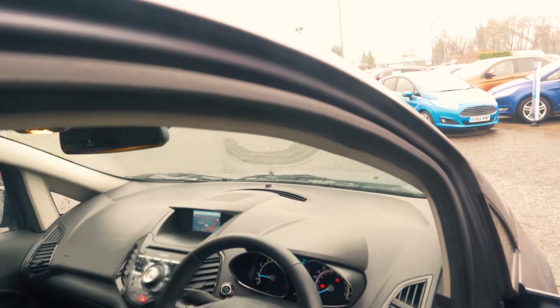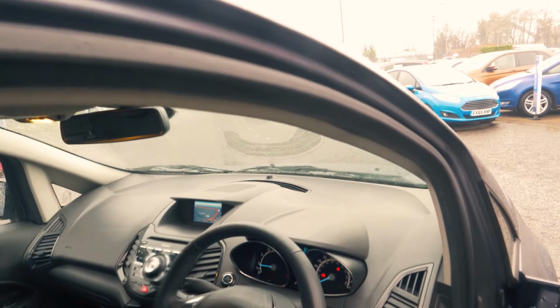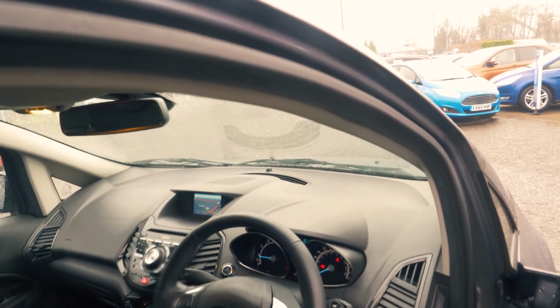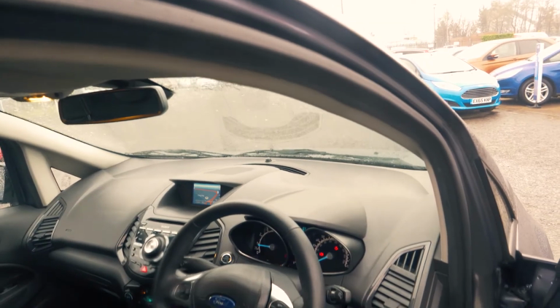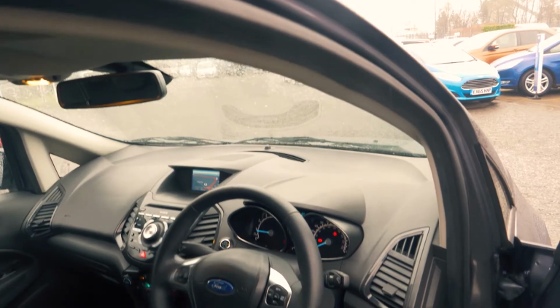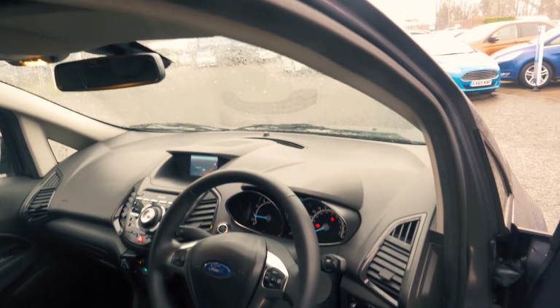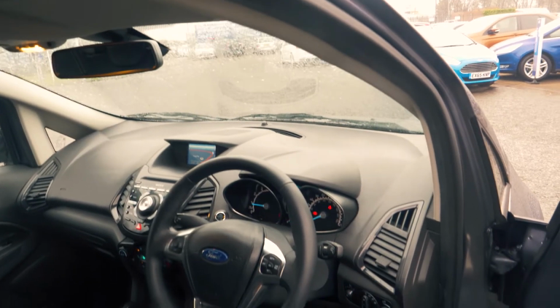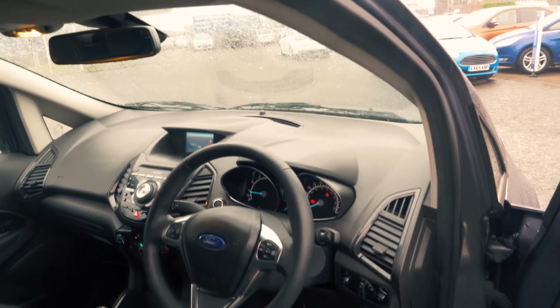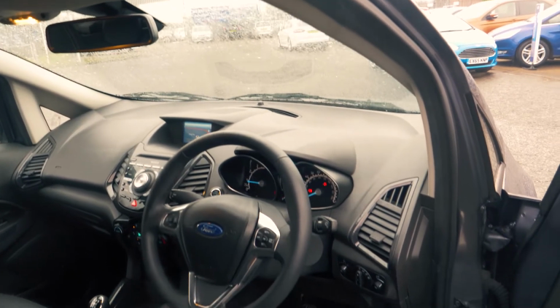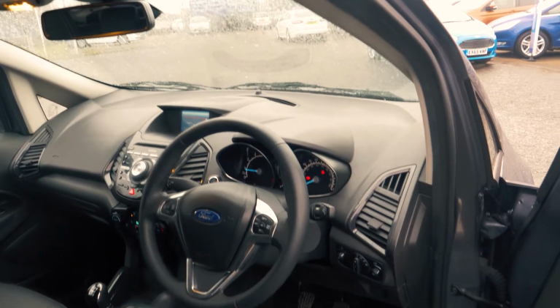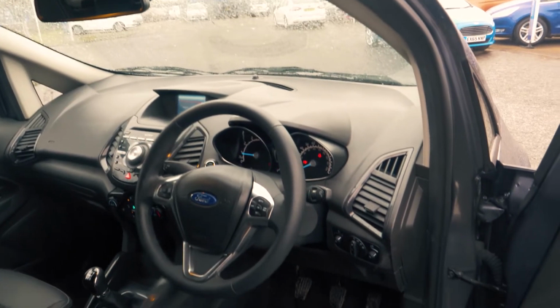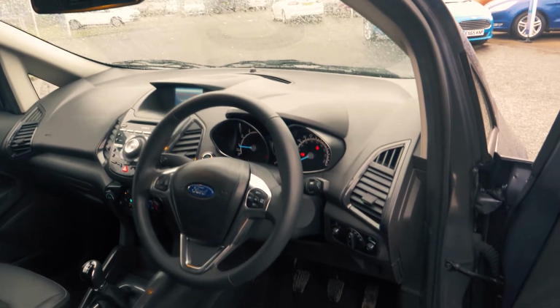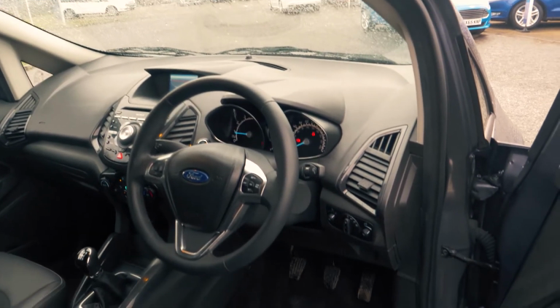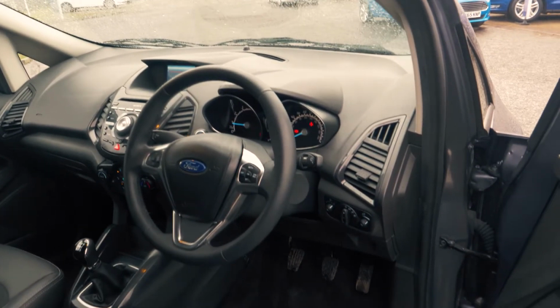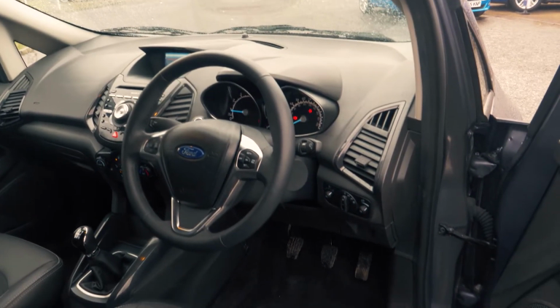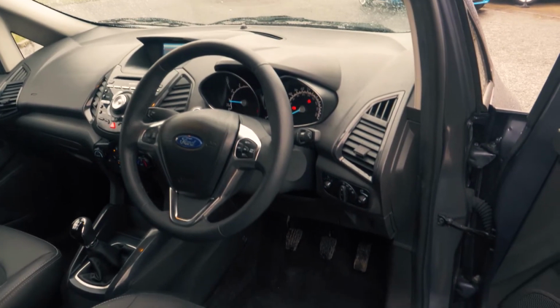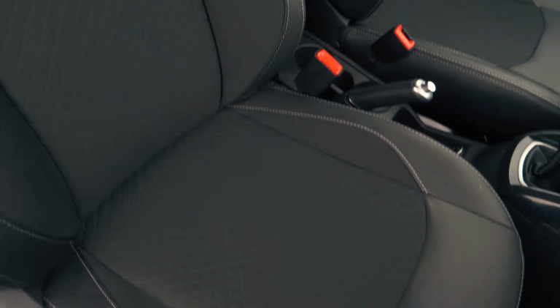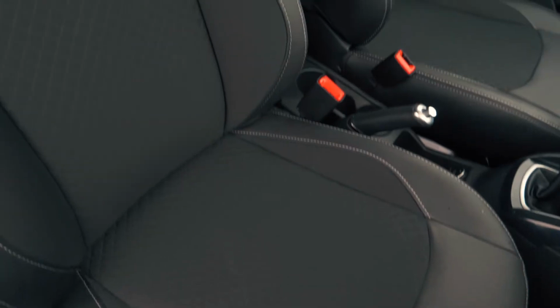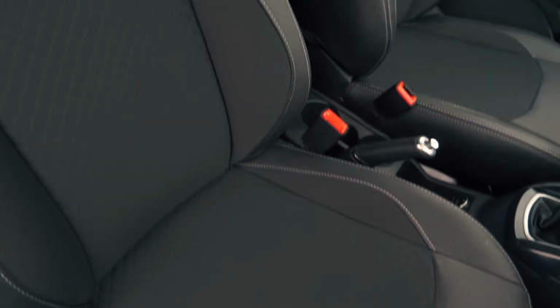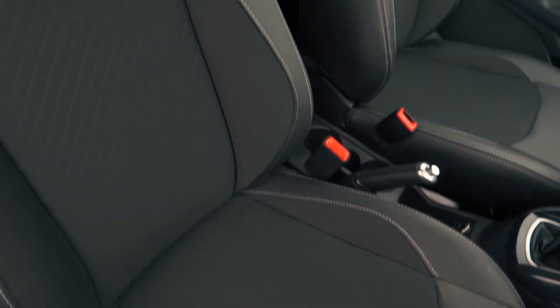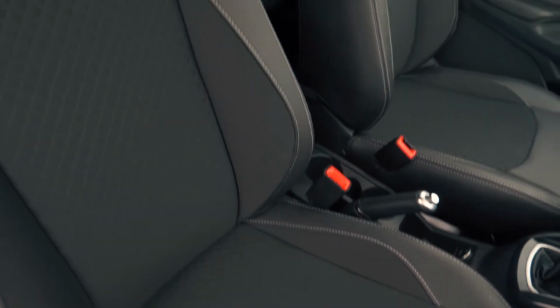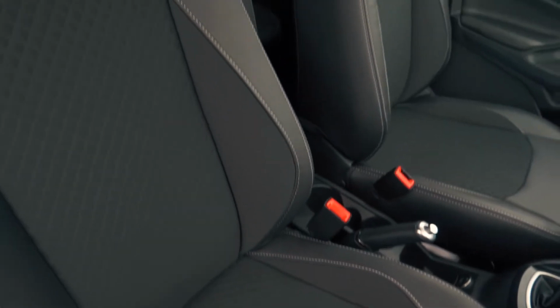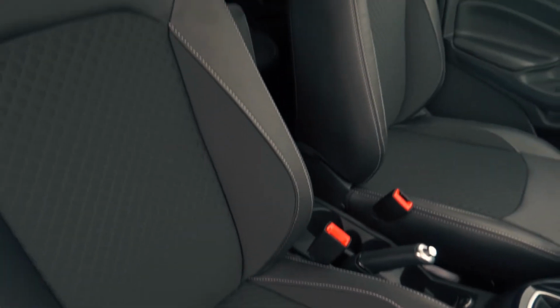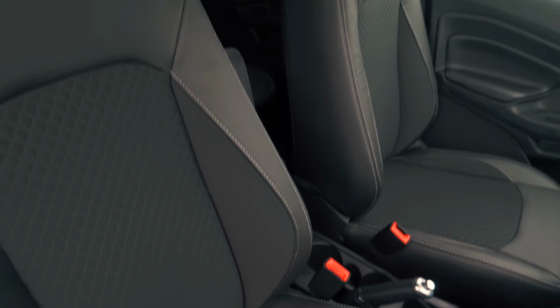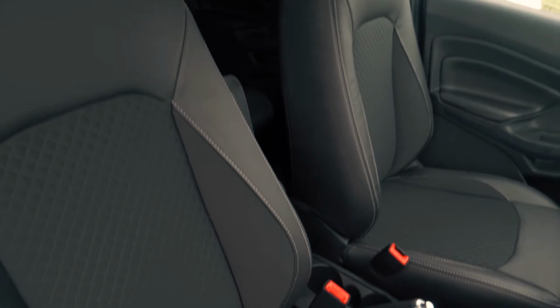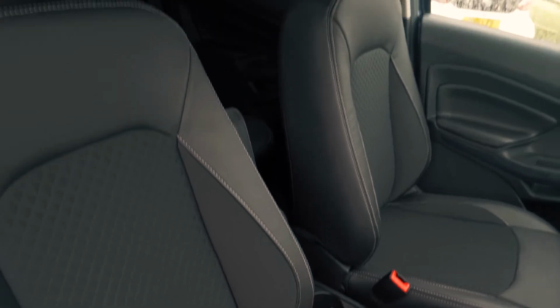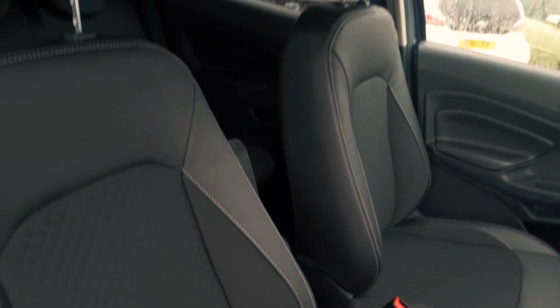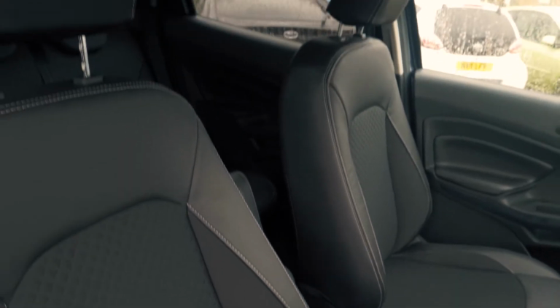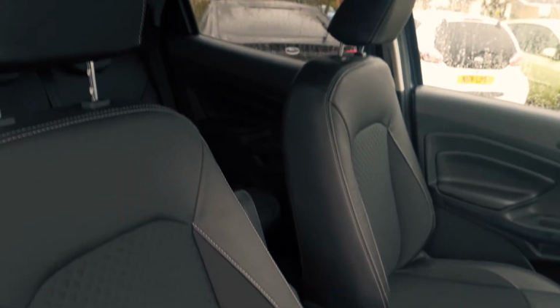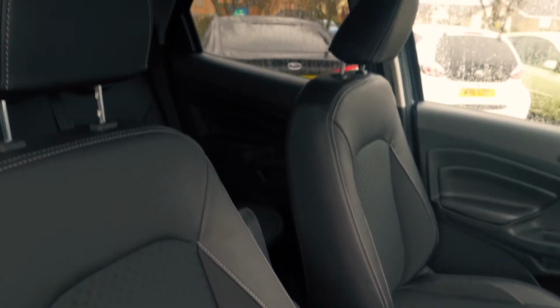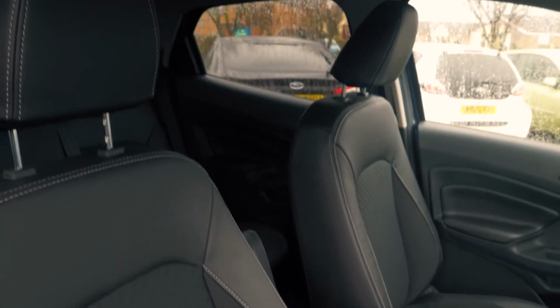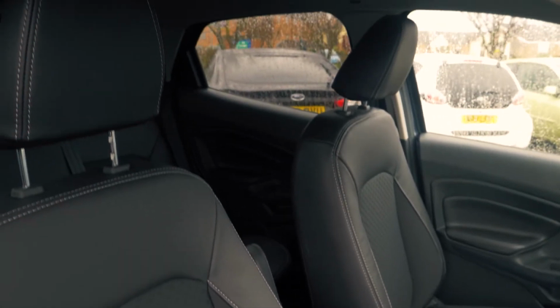This vehicle has a very spacious and comfortable feeling interior and looks great too with a partial leather trim.